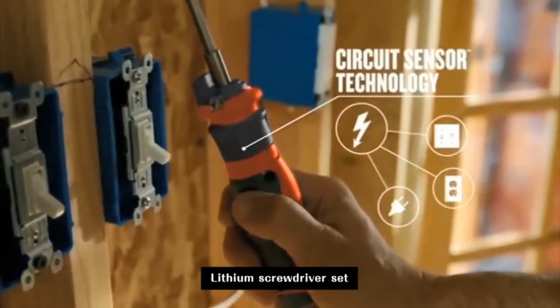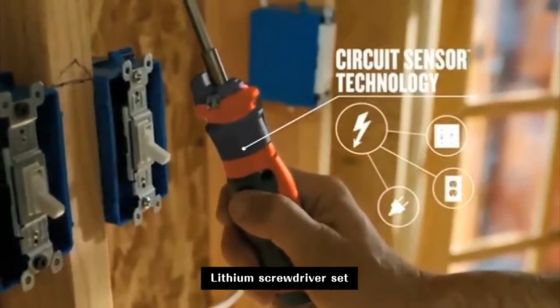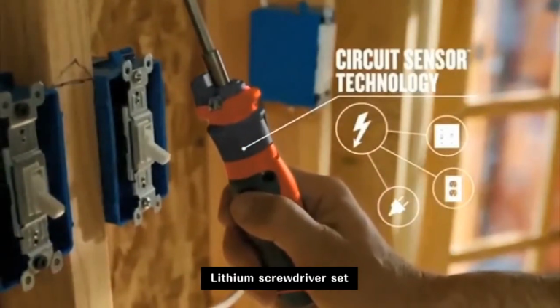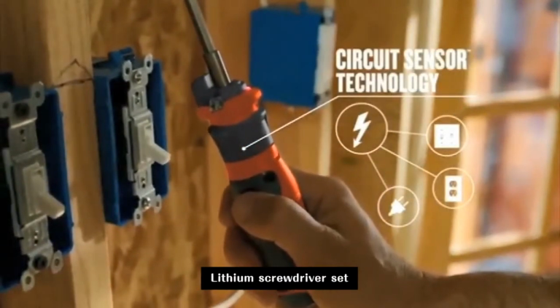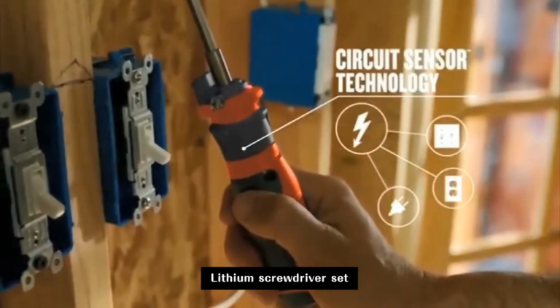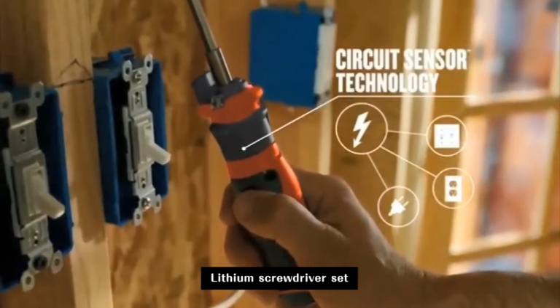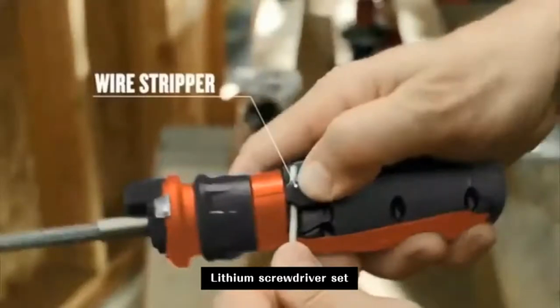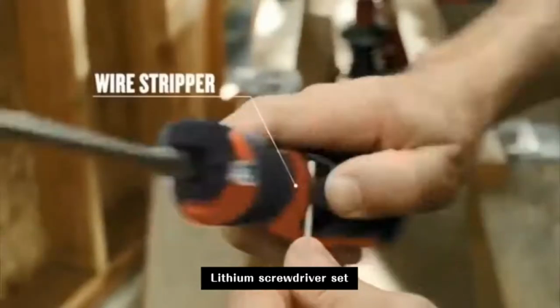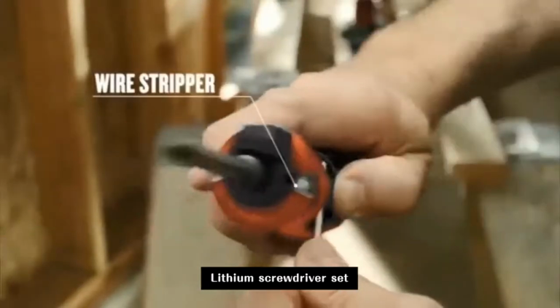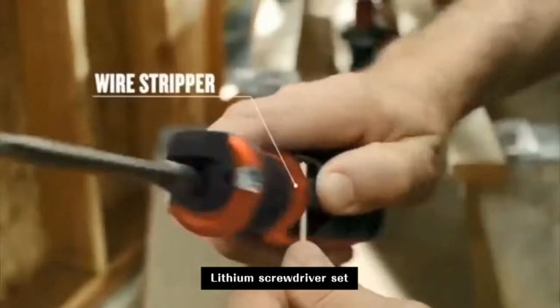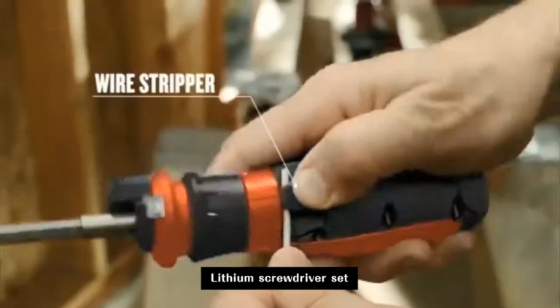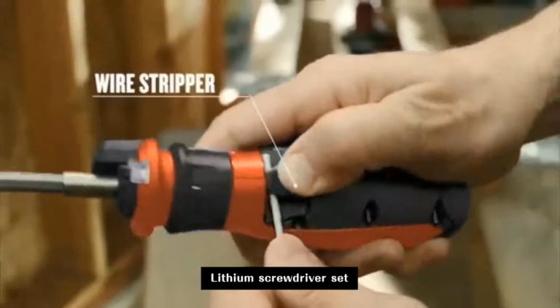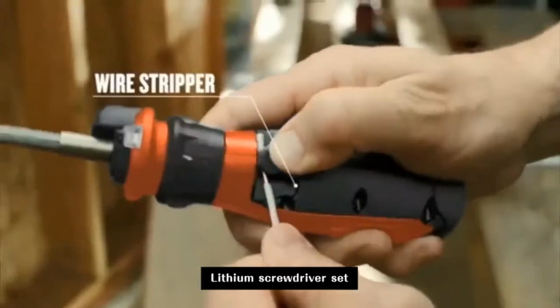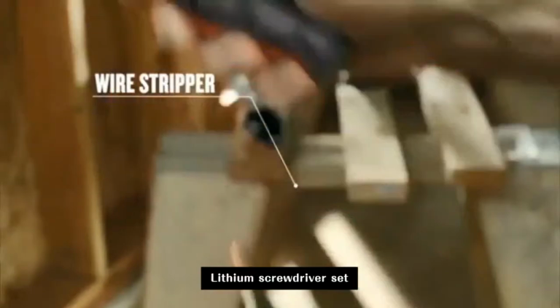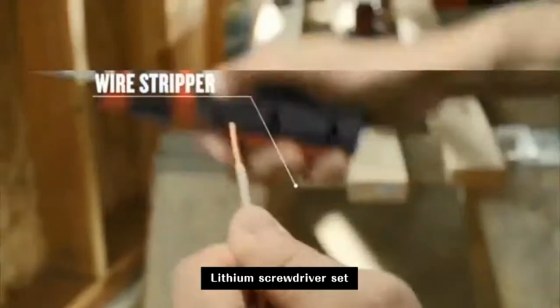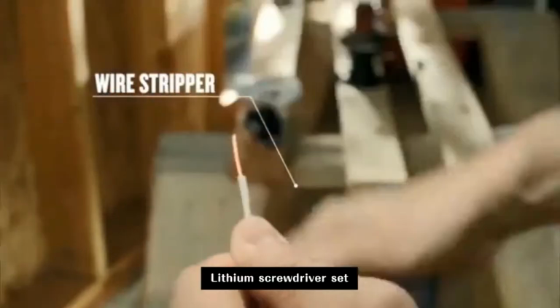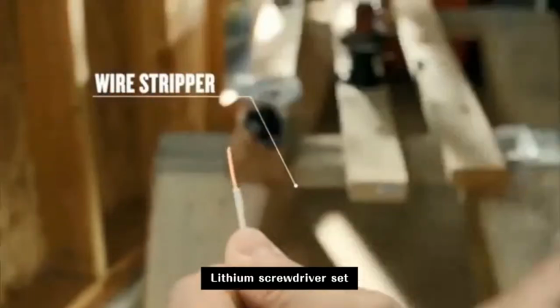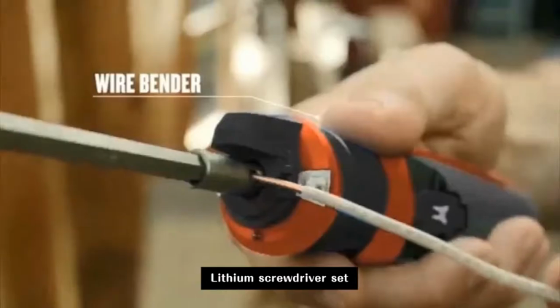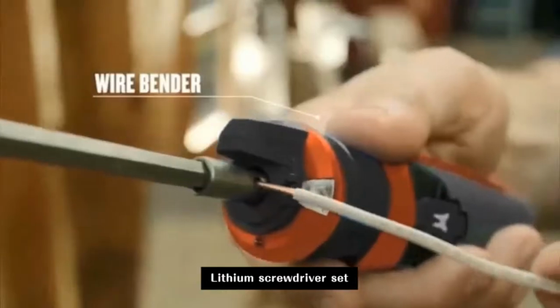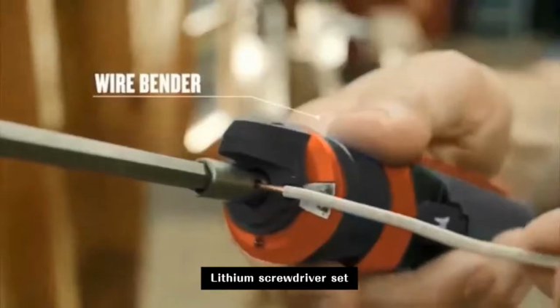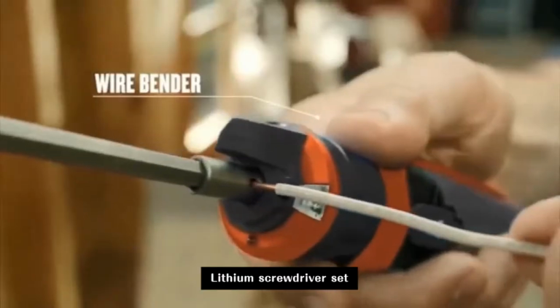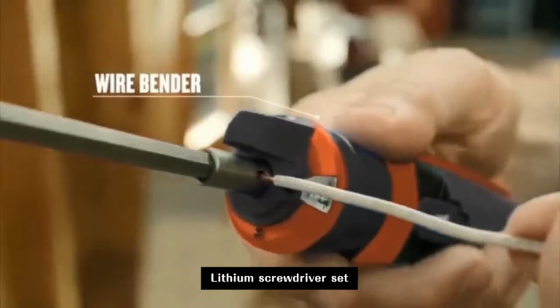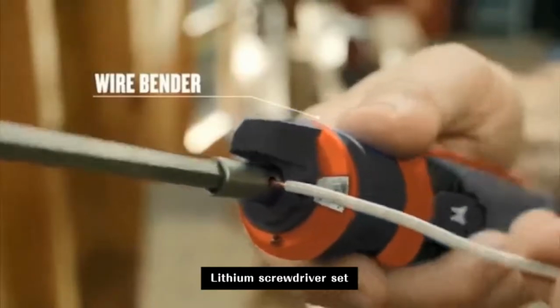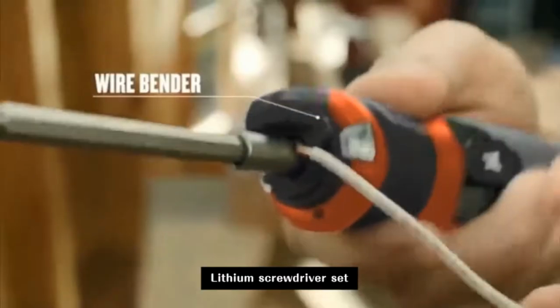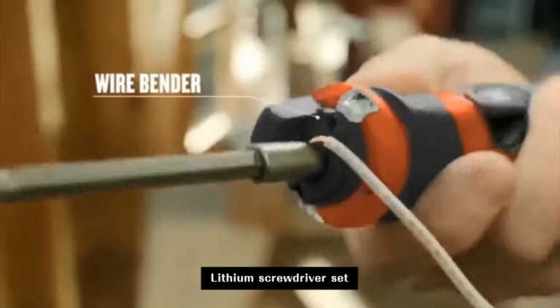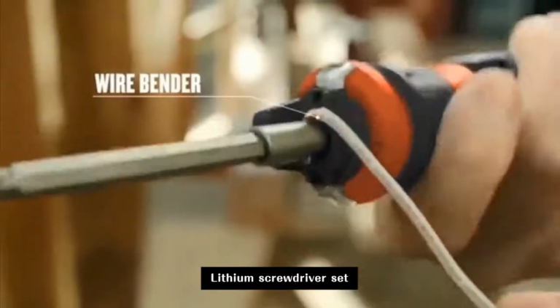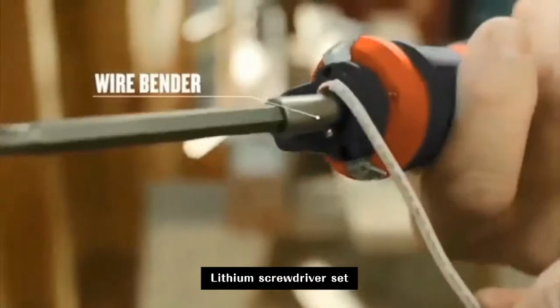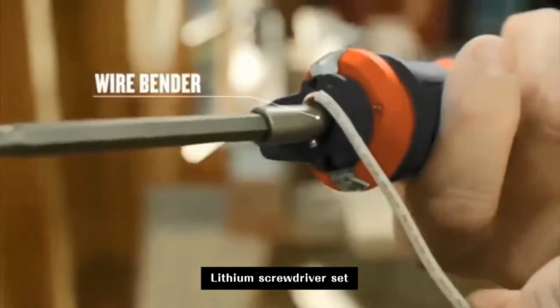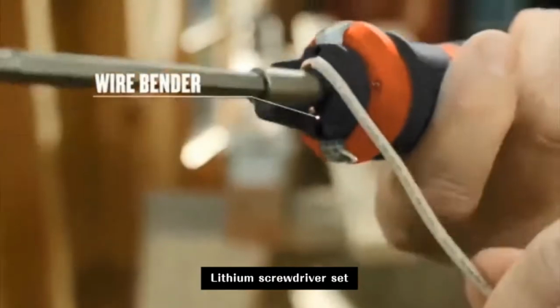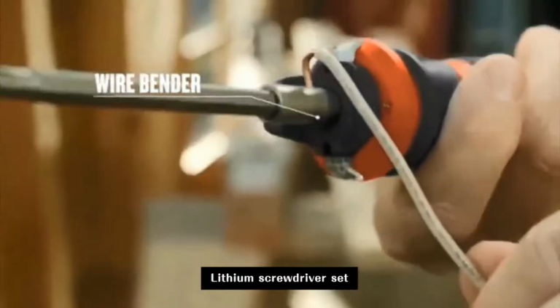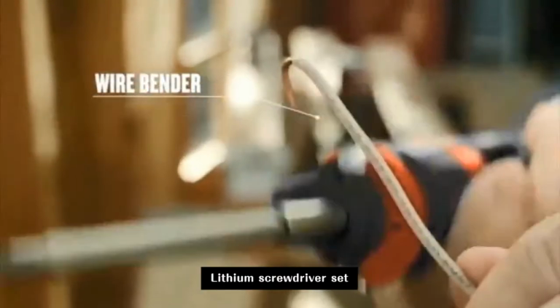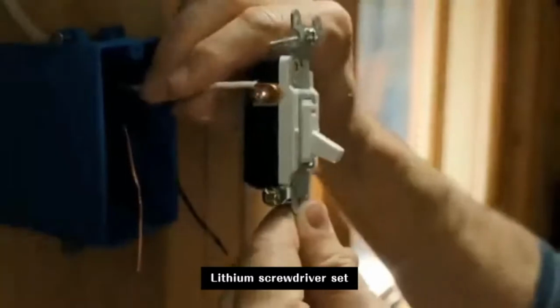switches, and fixtures, while the built-in wire stripper and wire bender save you time and steps, too.